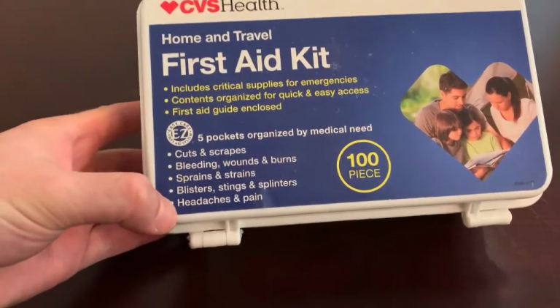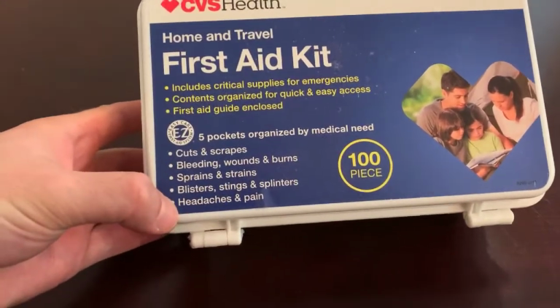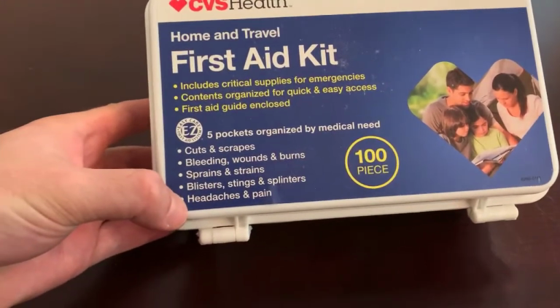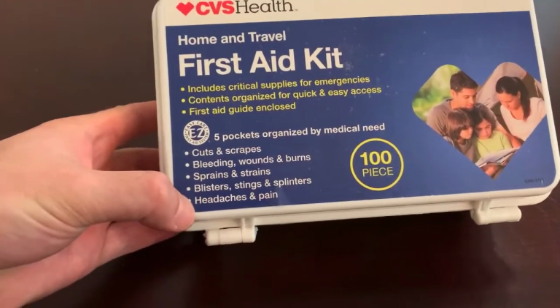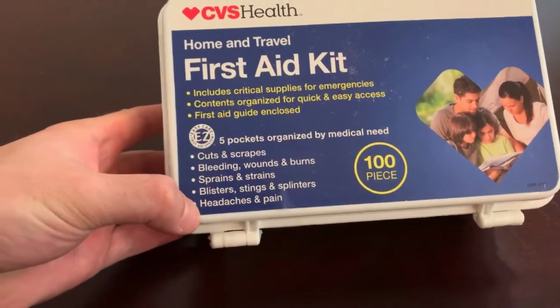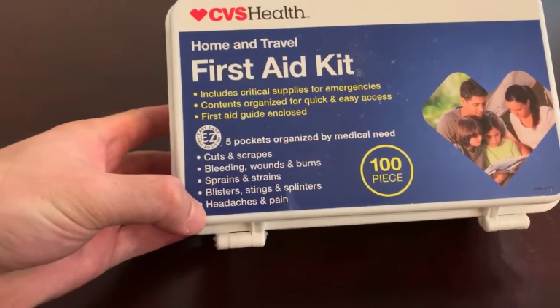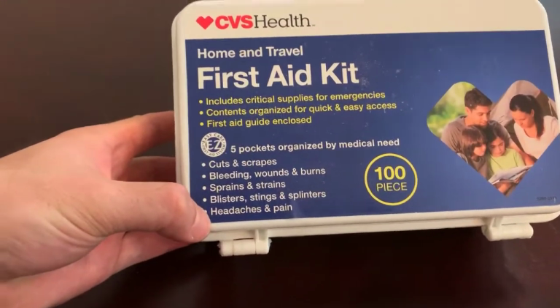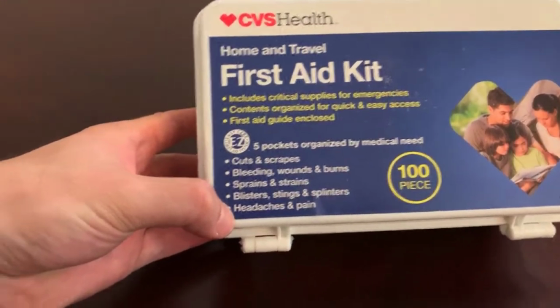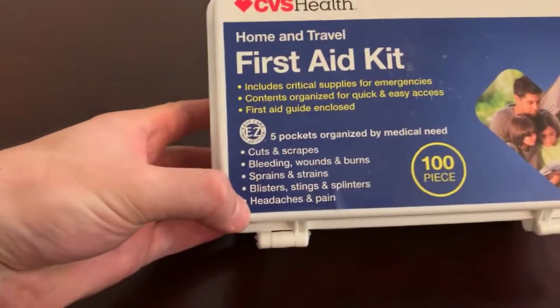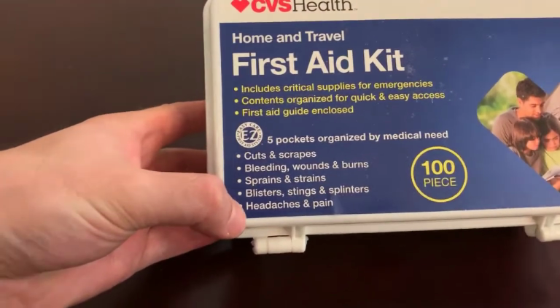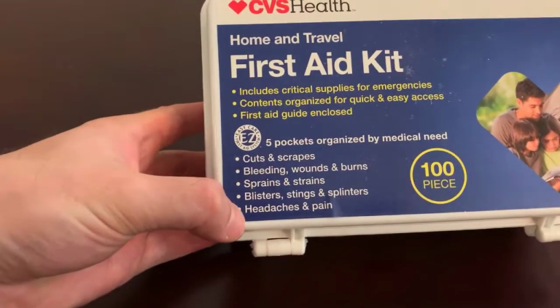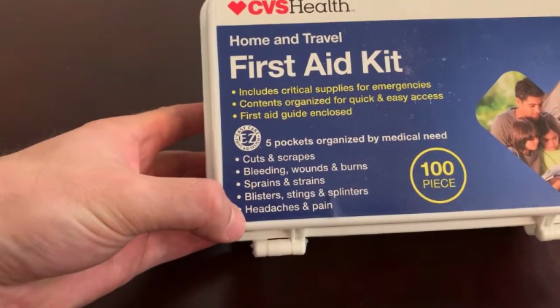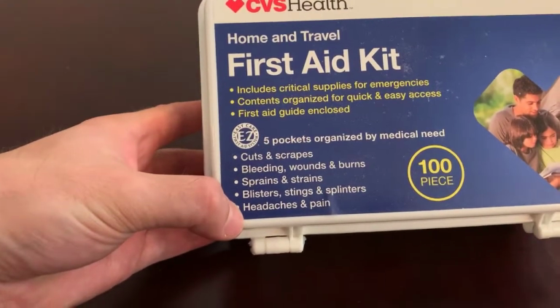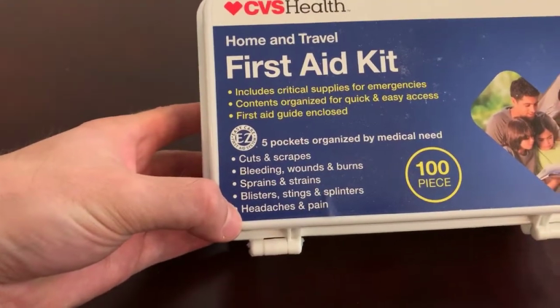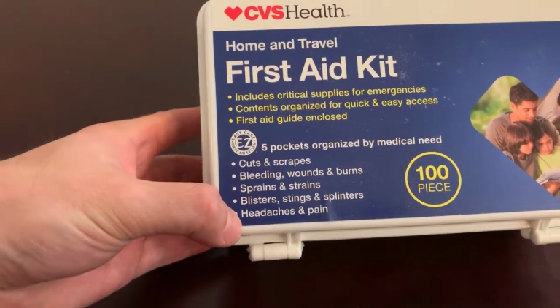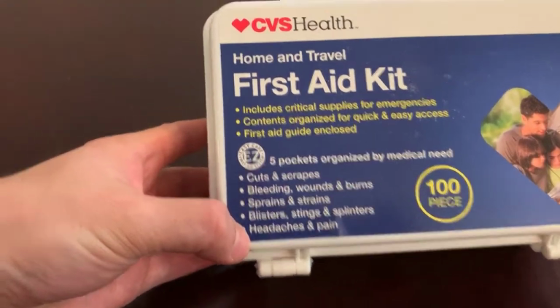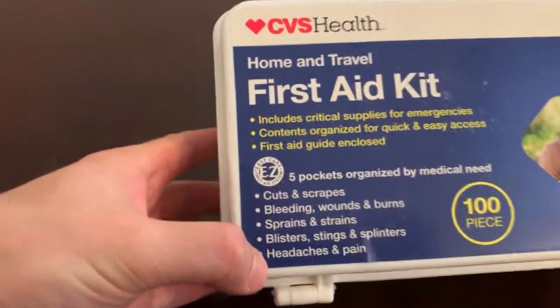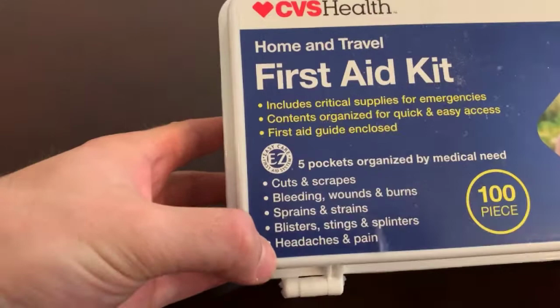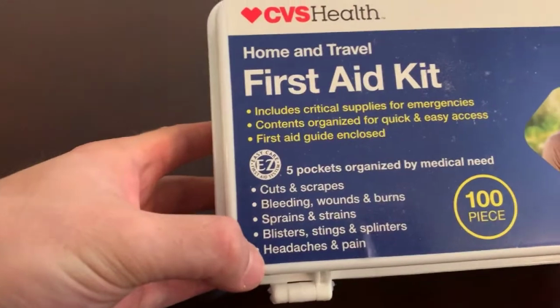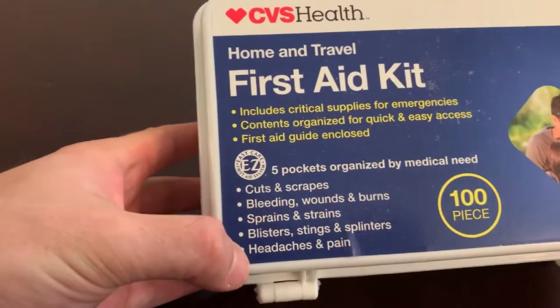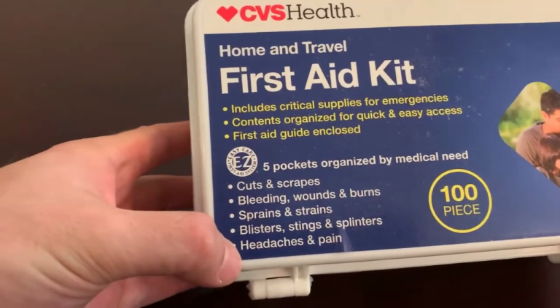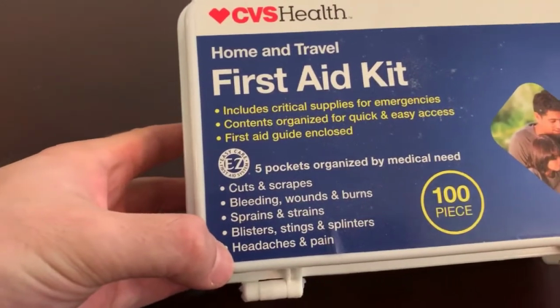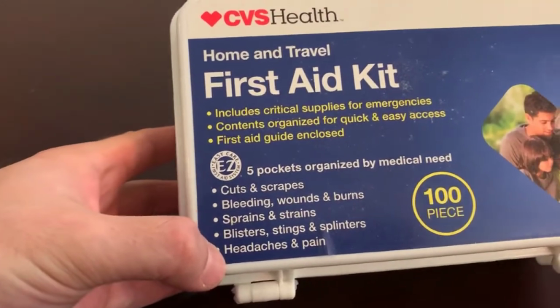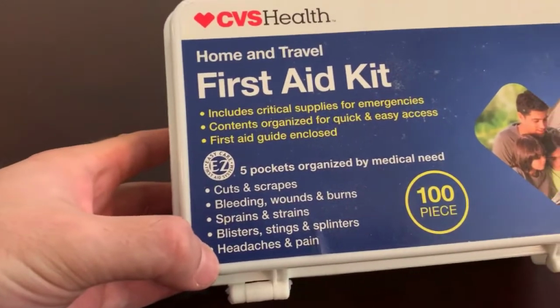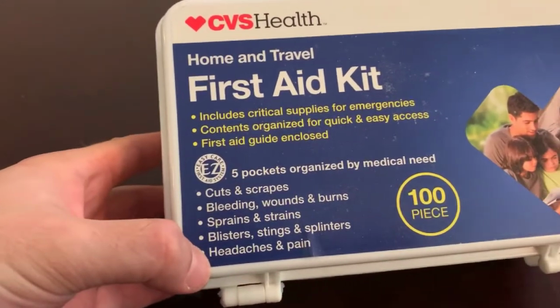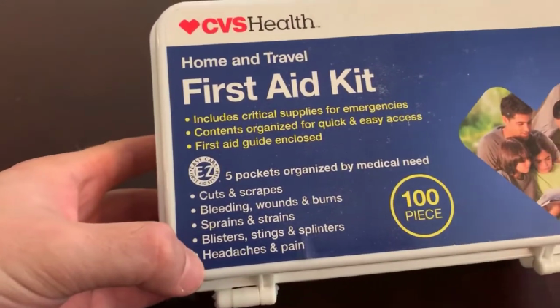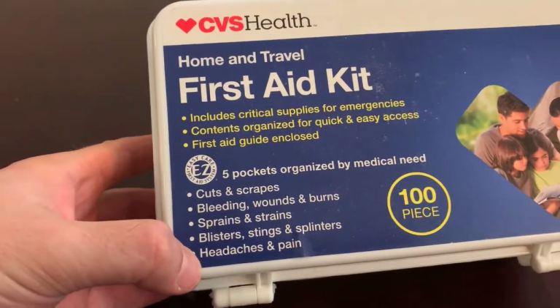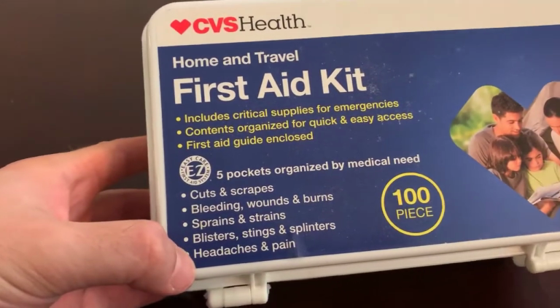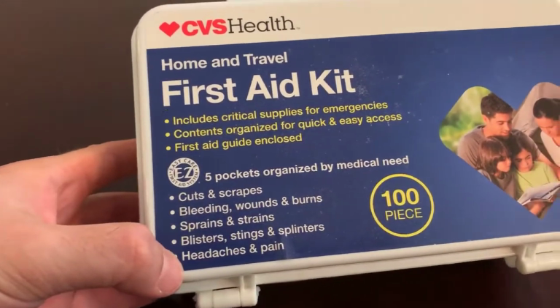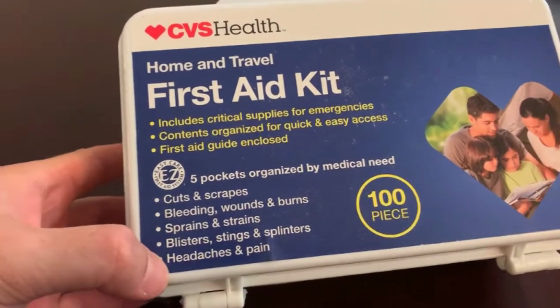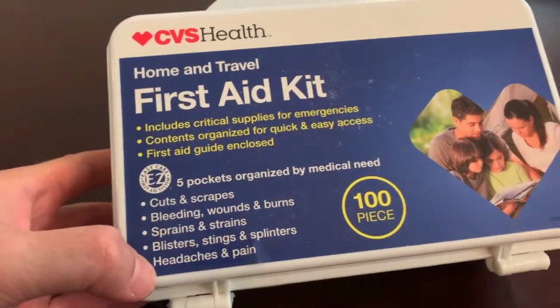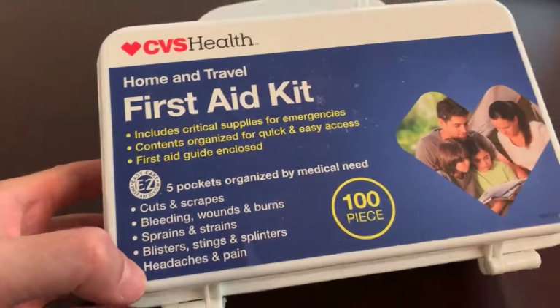This is a hundred-piece set with five pockets organized by medical need.